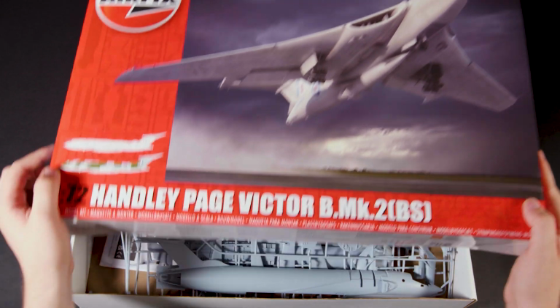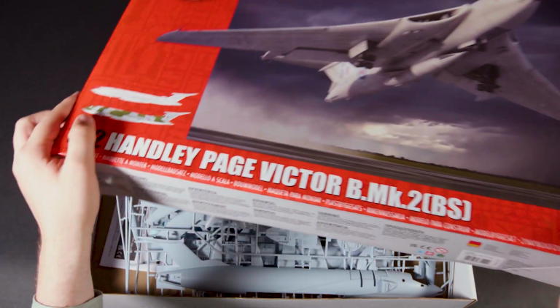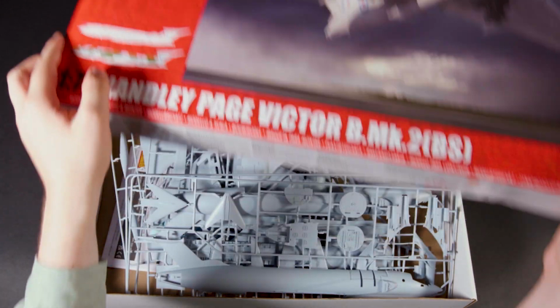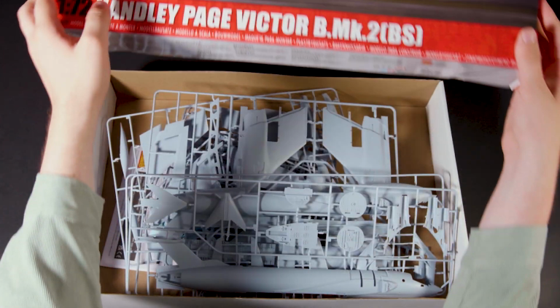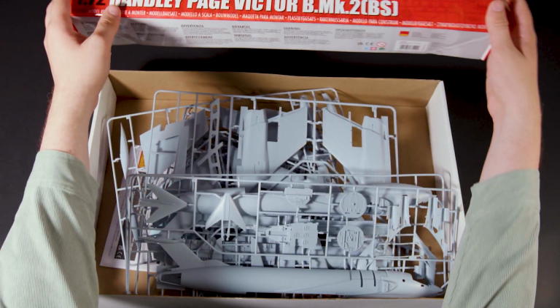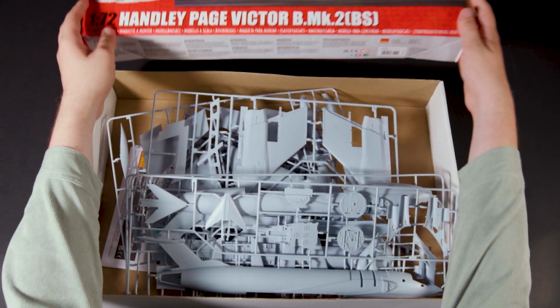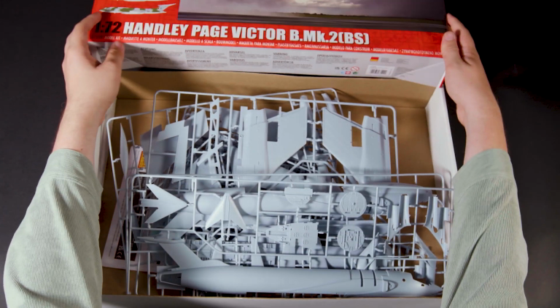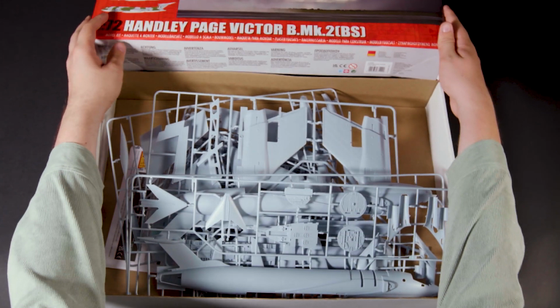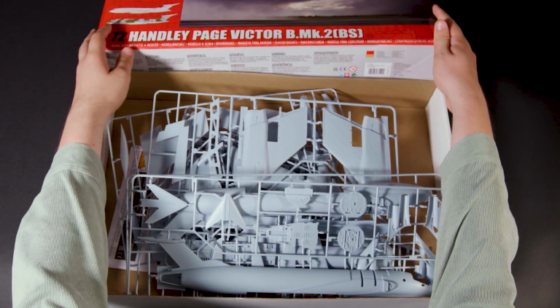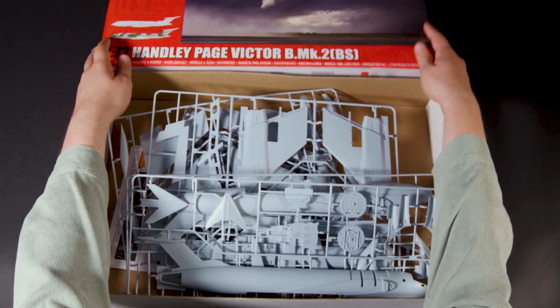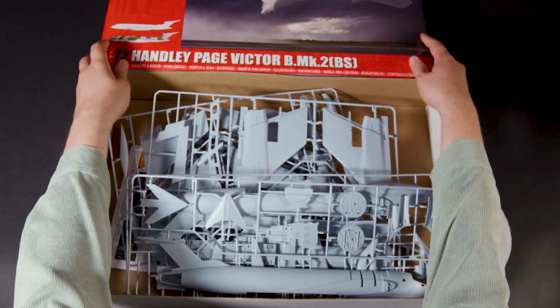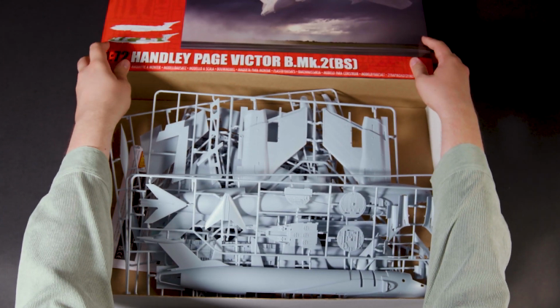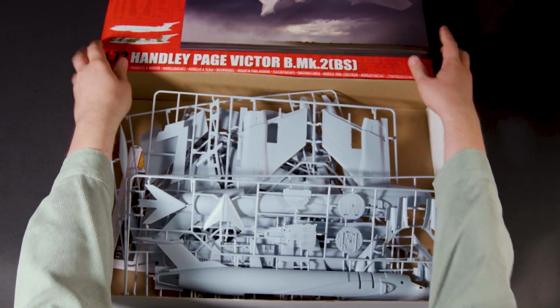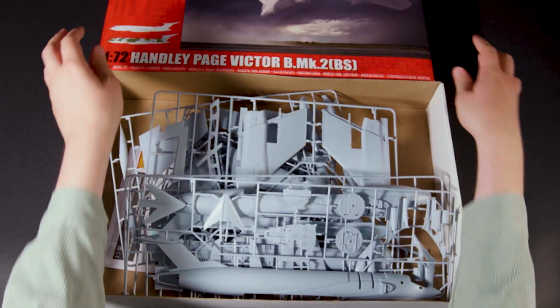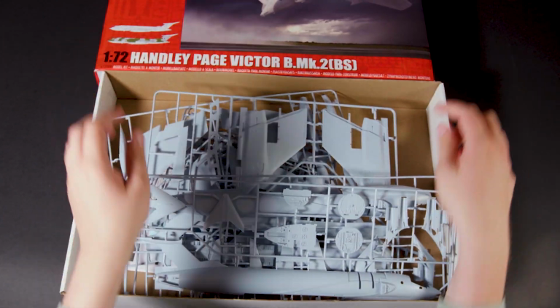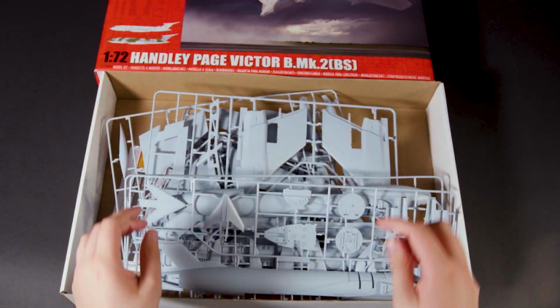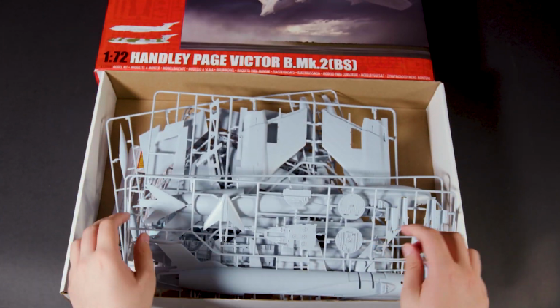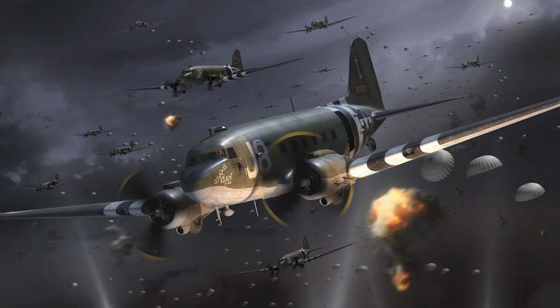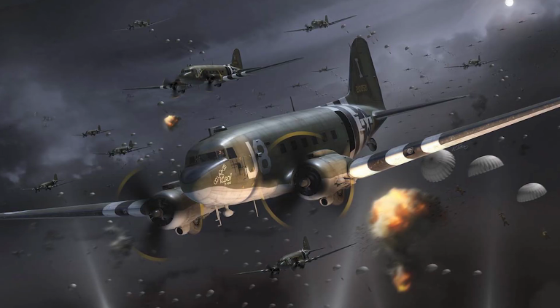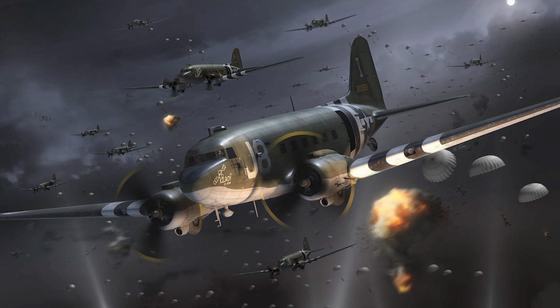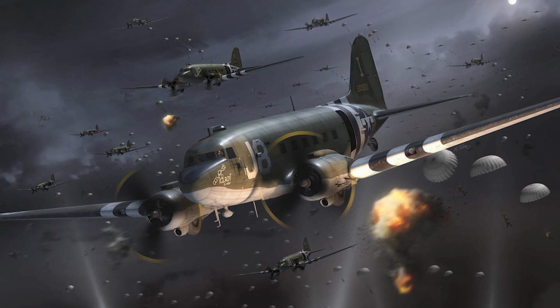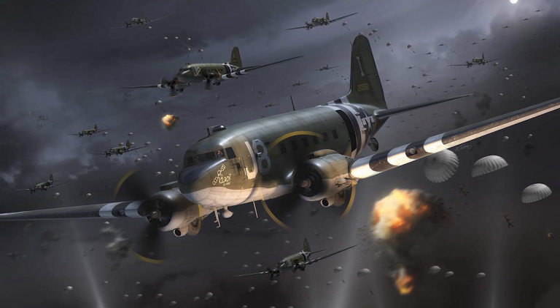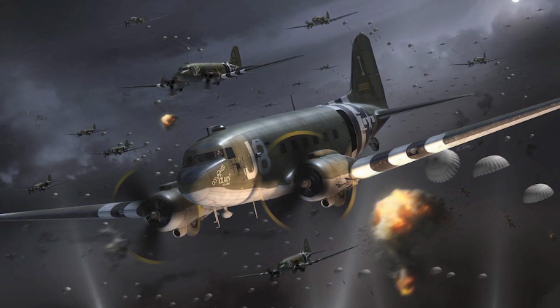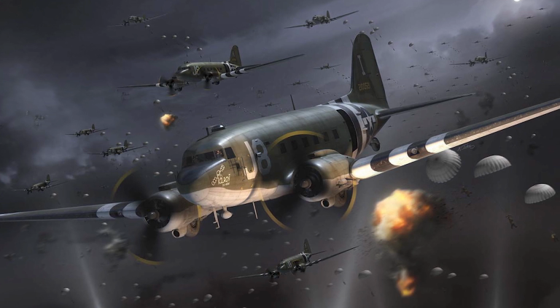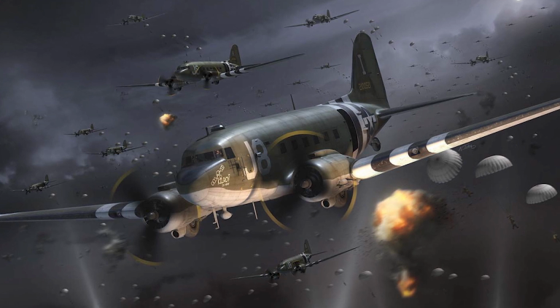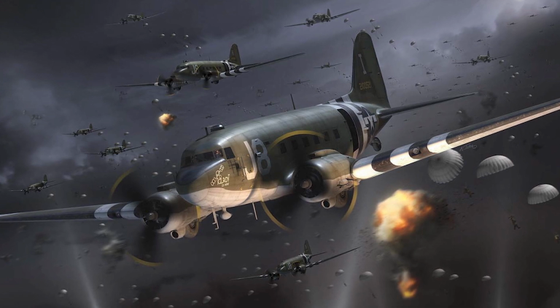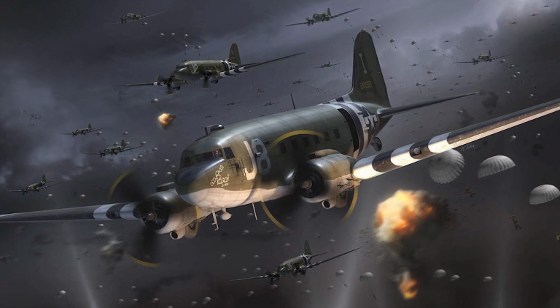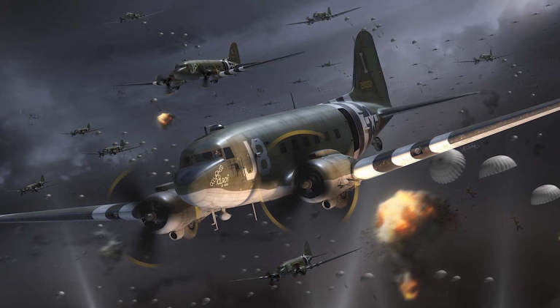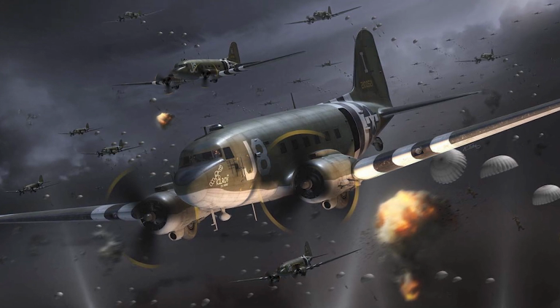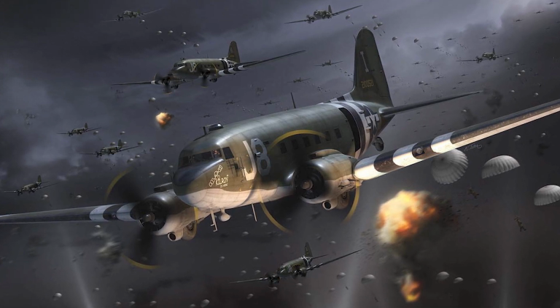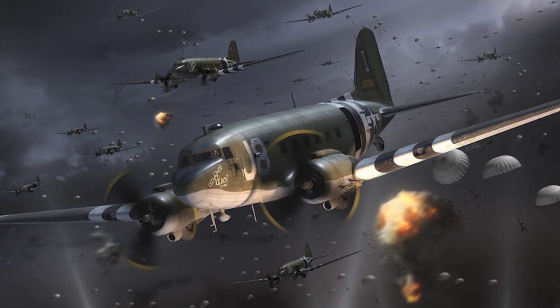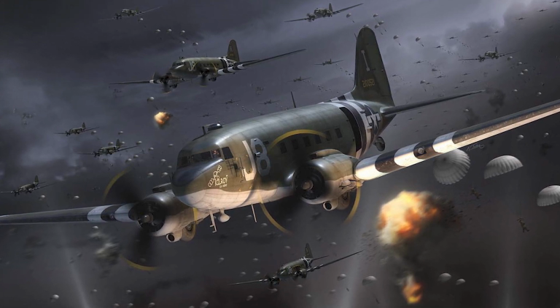Also released this month was the reintroduction of the Handley Page Victor, and the reintroduction of the Douglas C-47AD Skytrain.